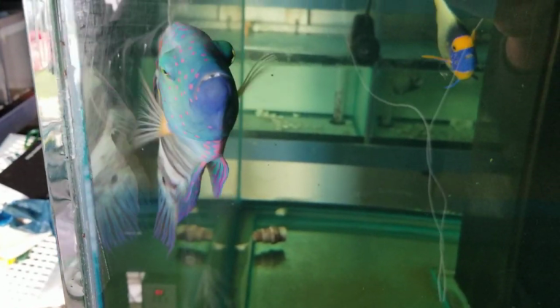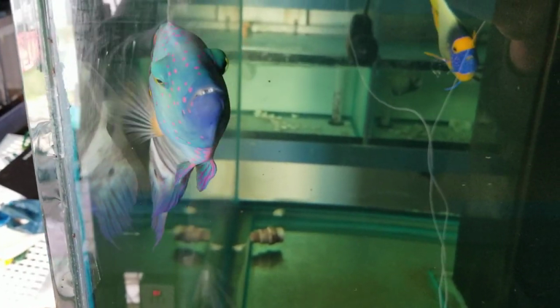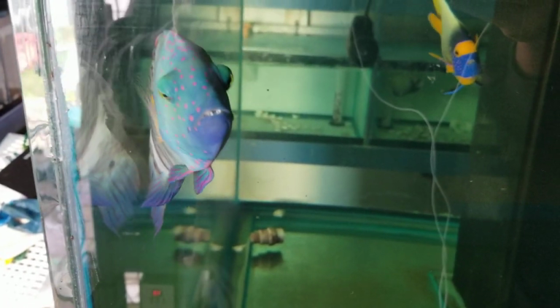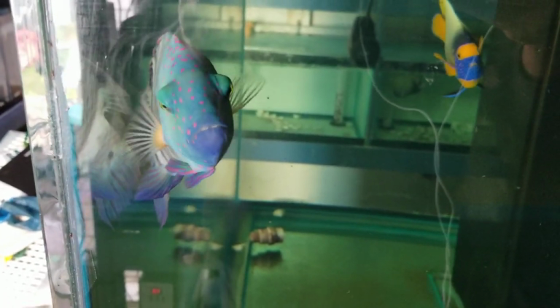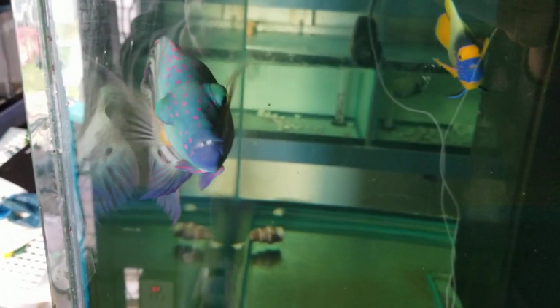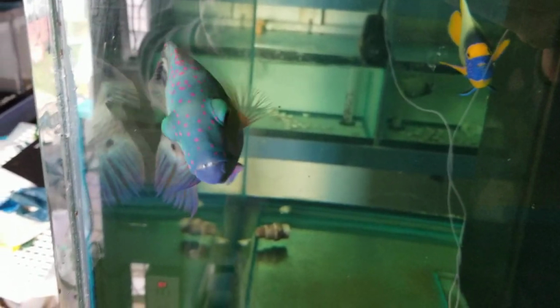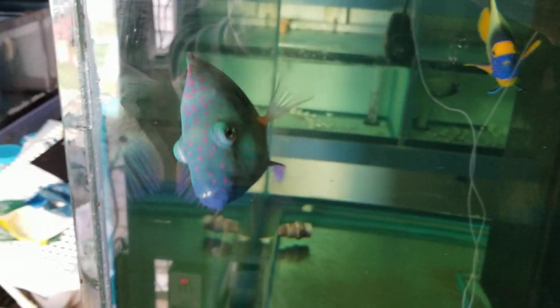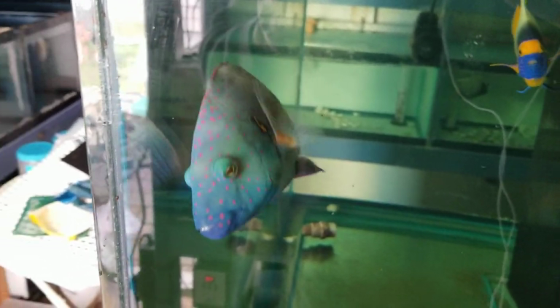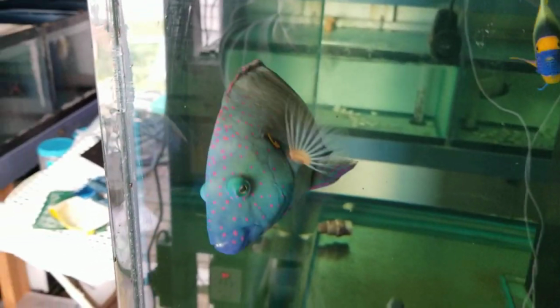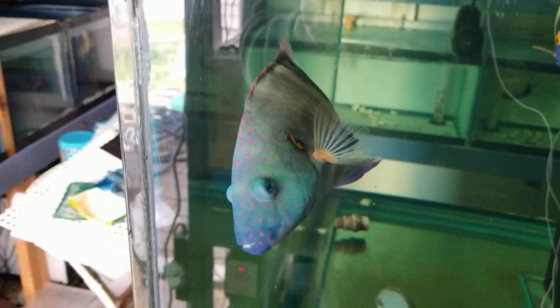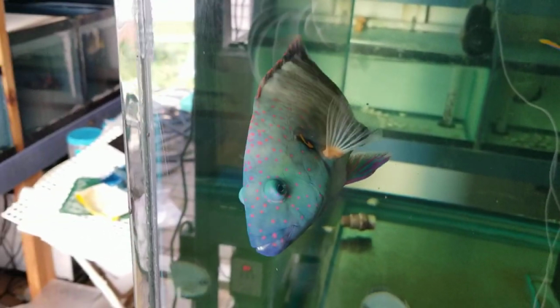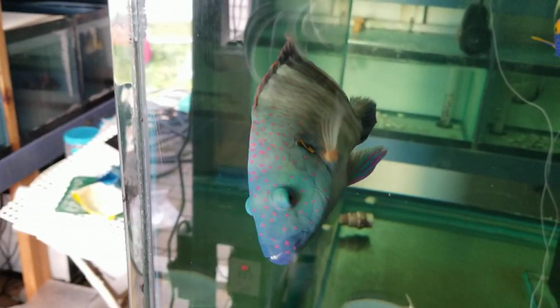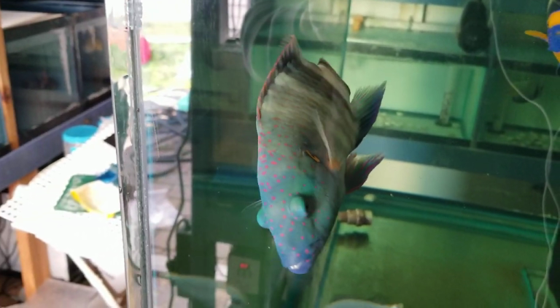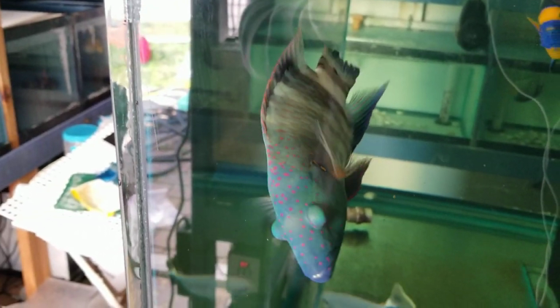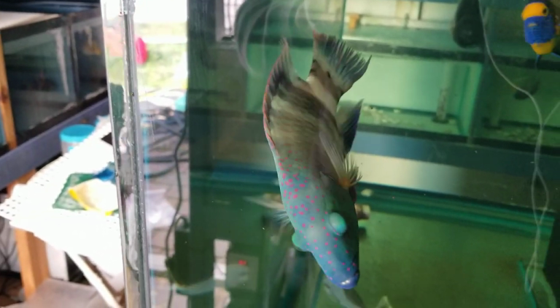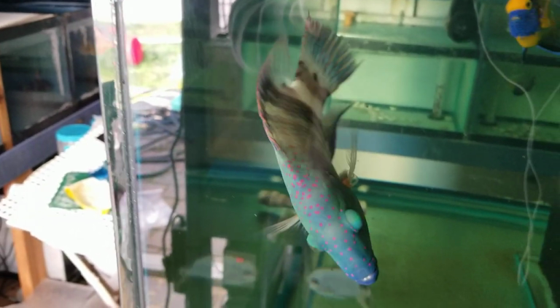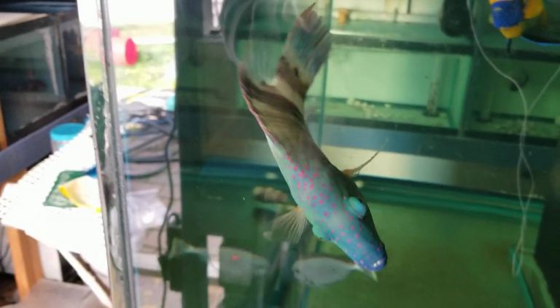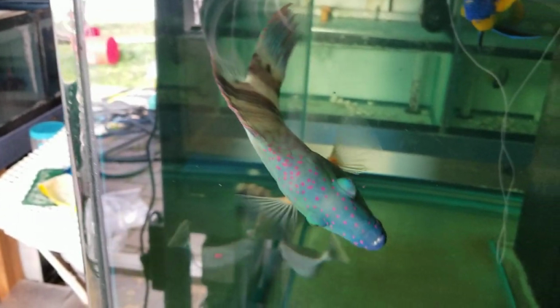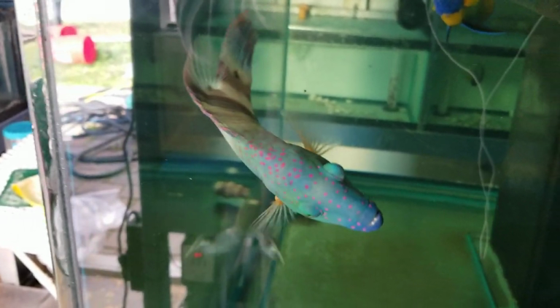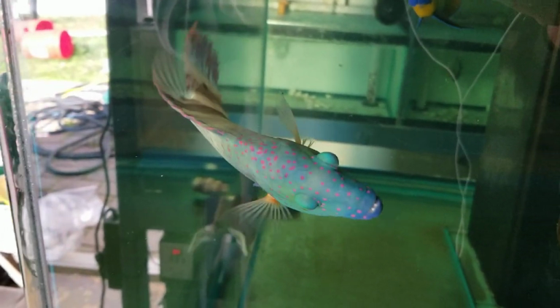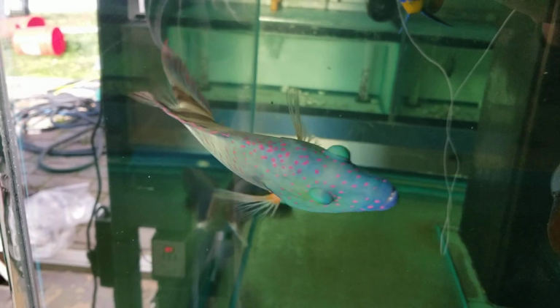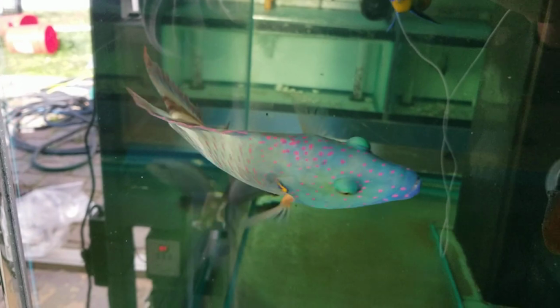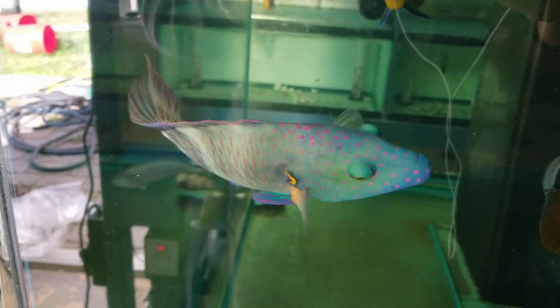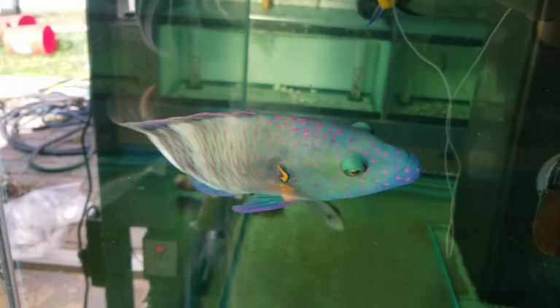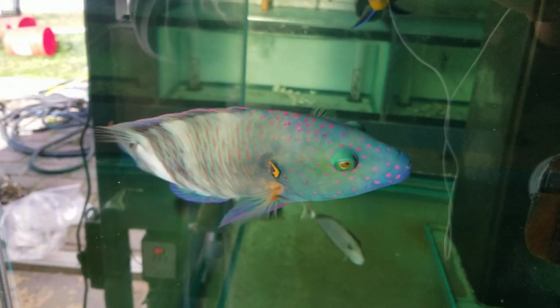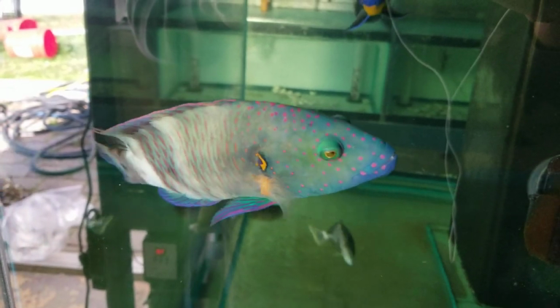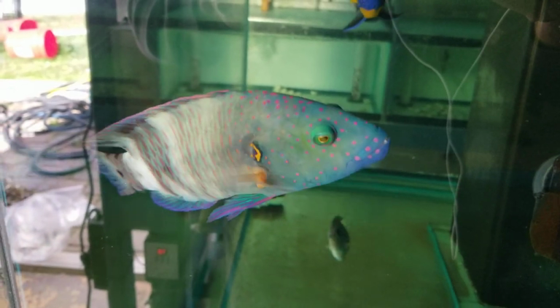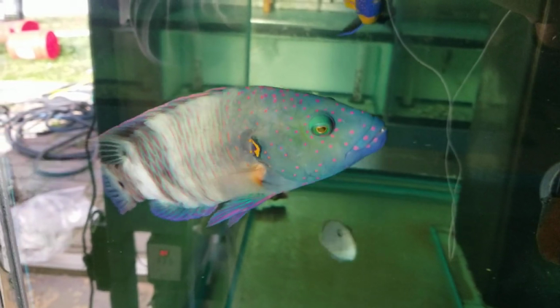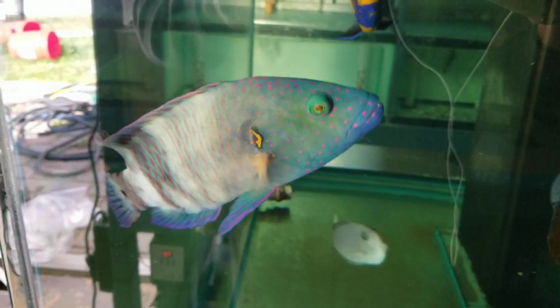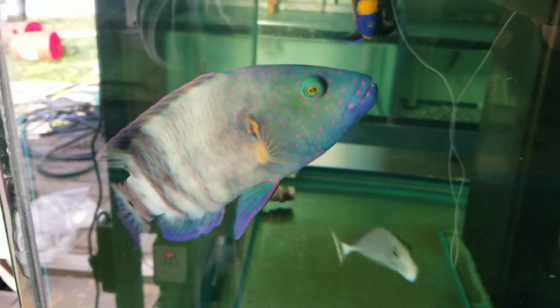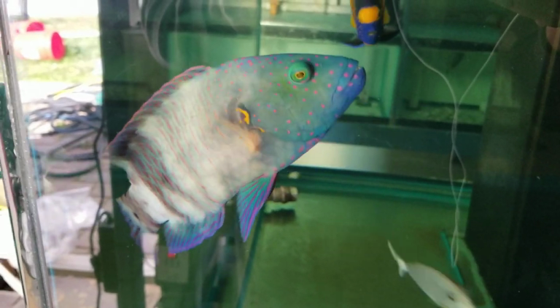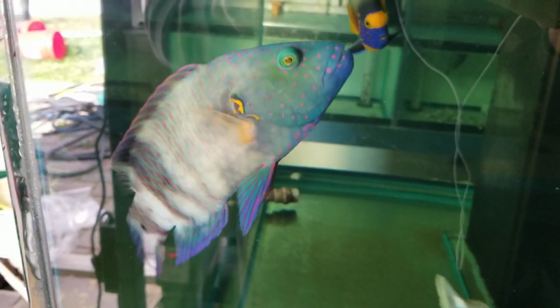Hey everyone, how you doing? It's Ed with the Reef Corner. We are putting up a quick video of a Brom-Tail Wrasse.